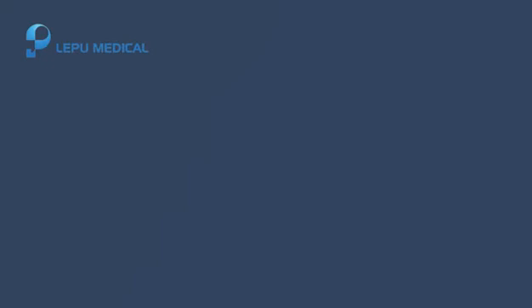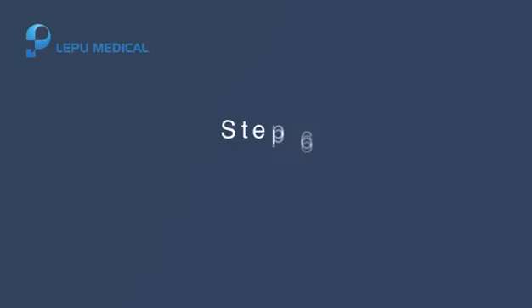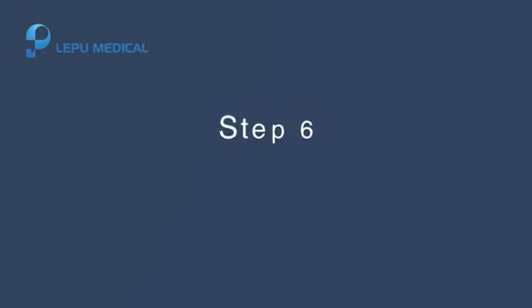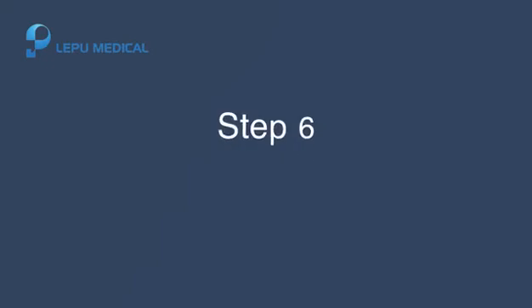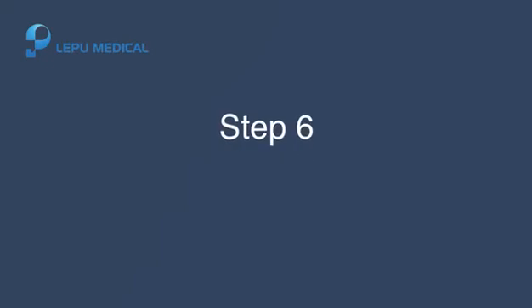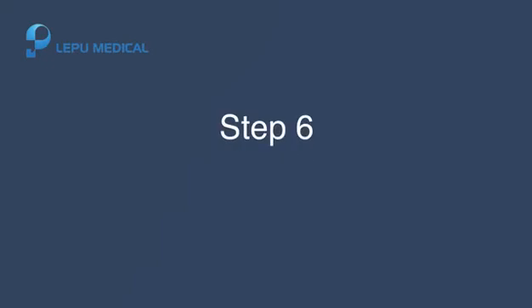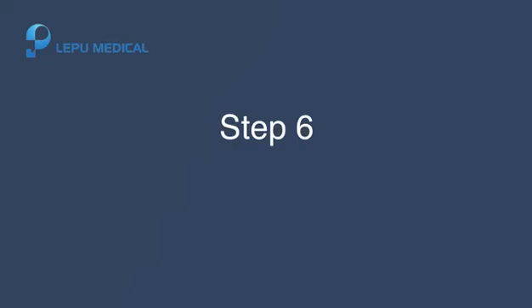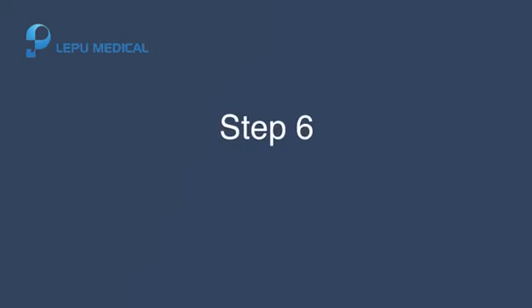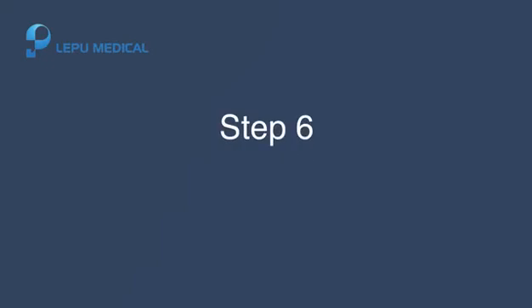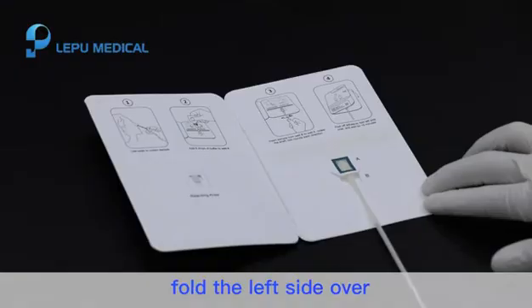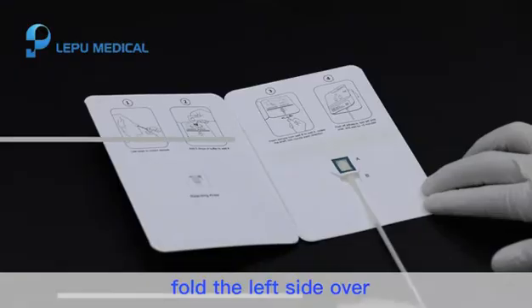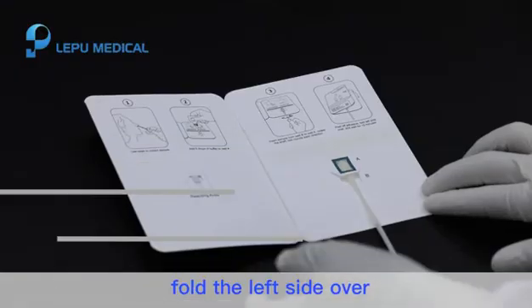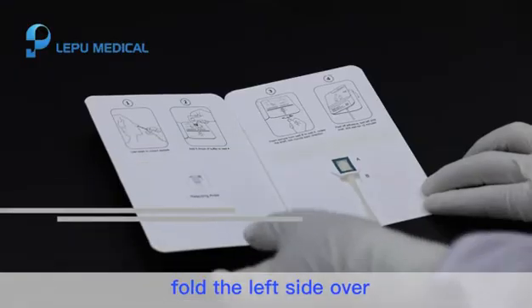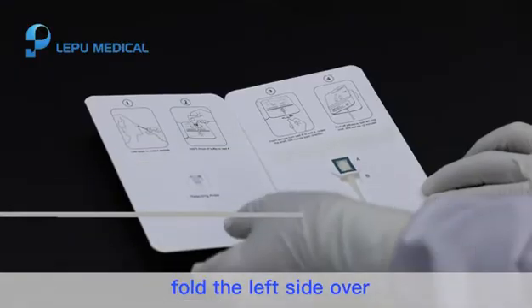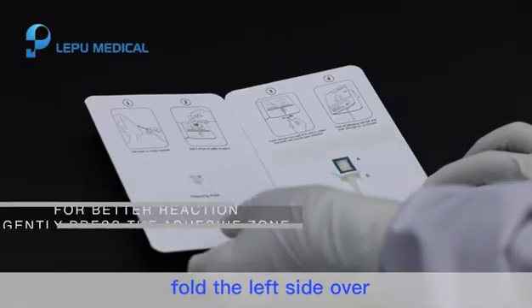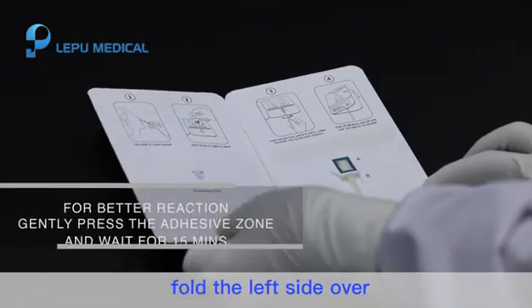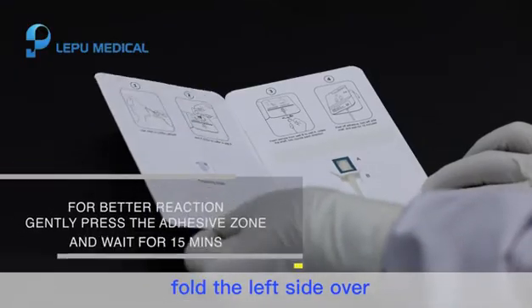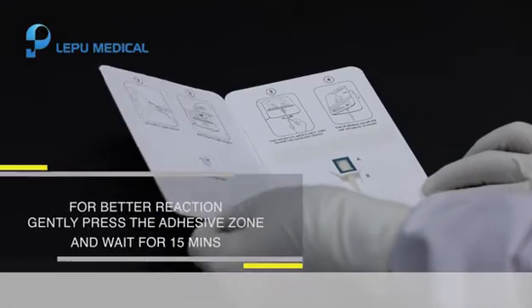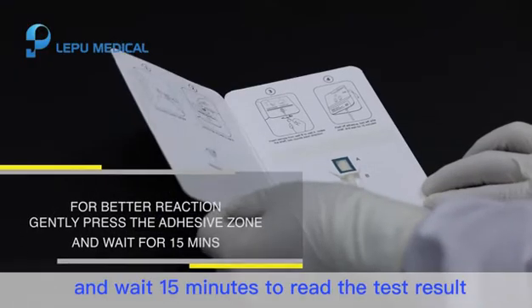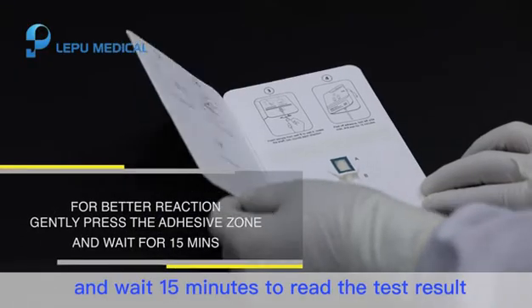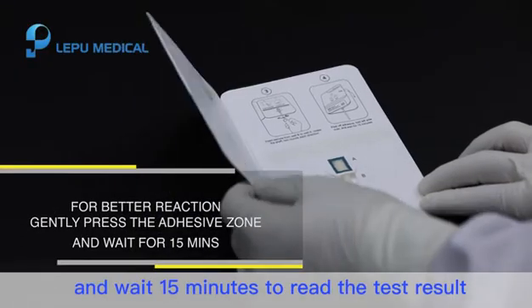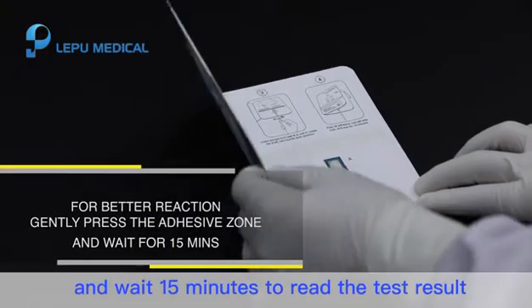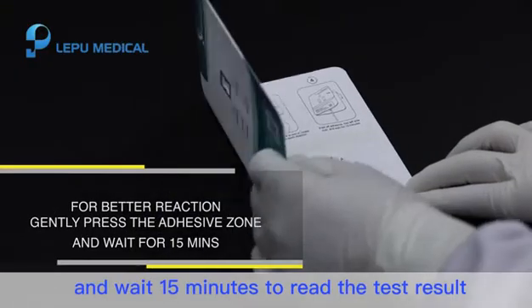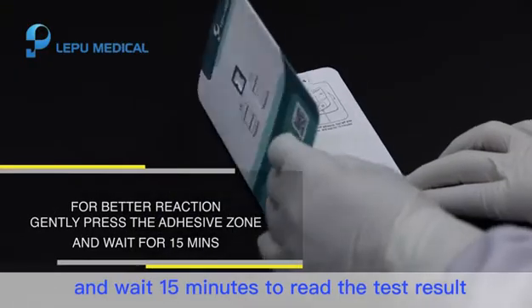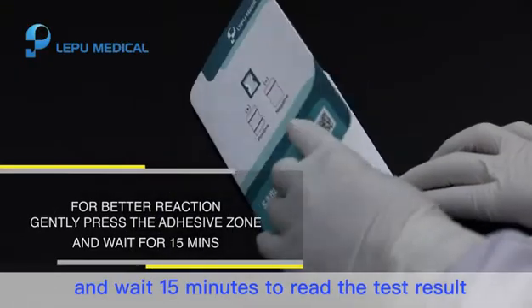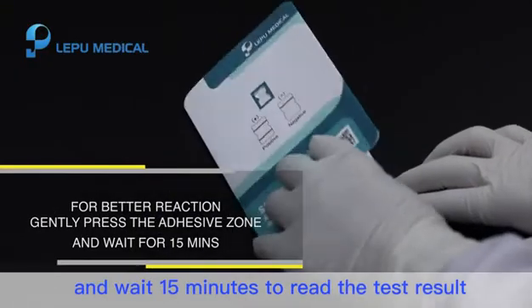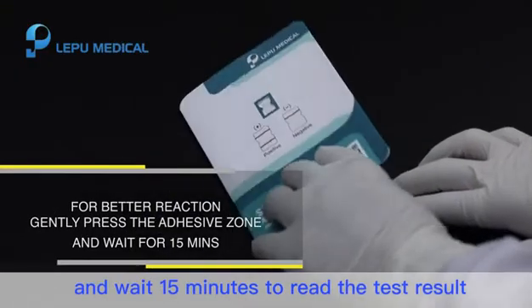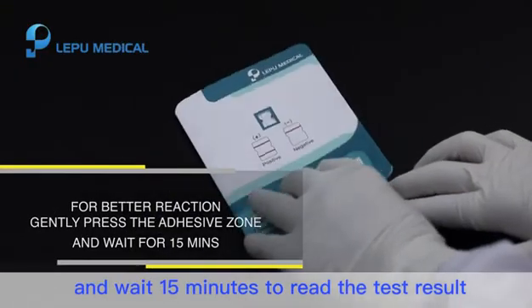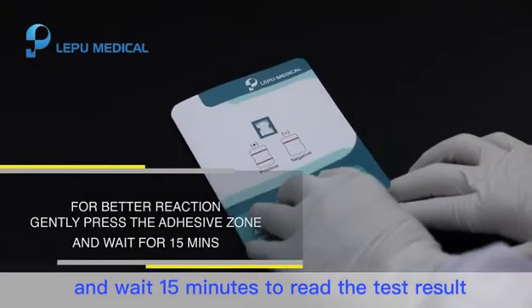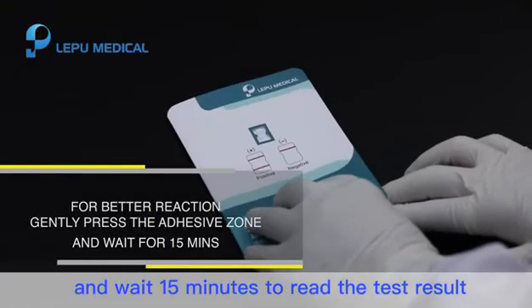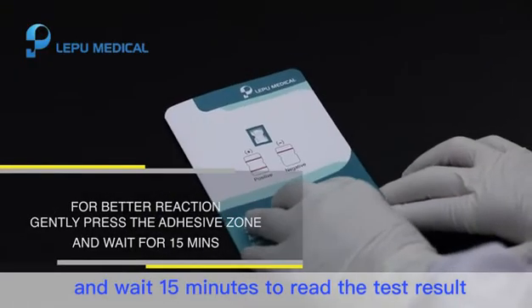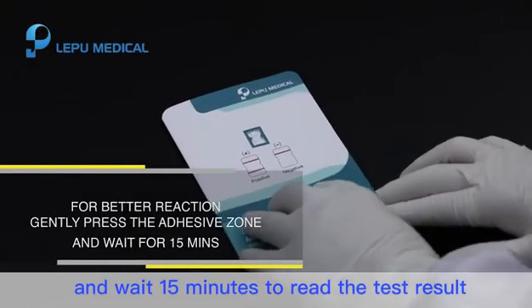Step 6. Fold the left side over and wait 15 minutes to read the test result.